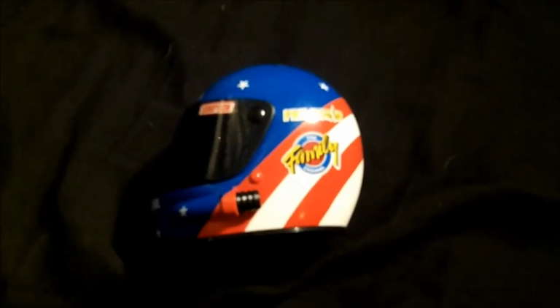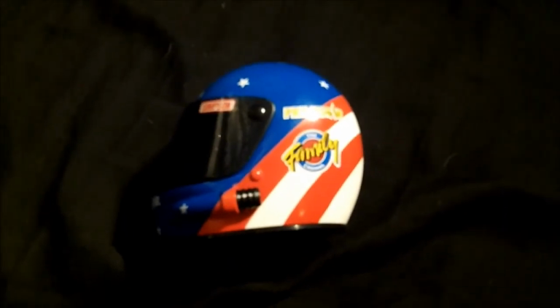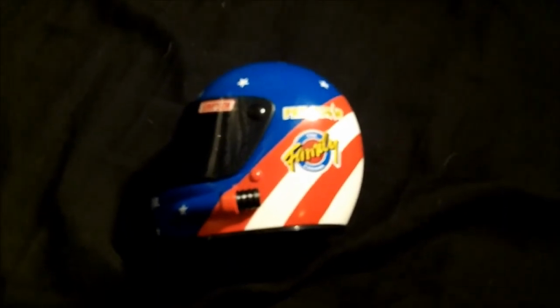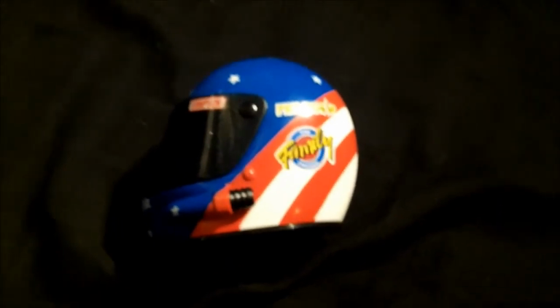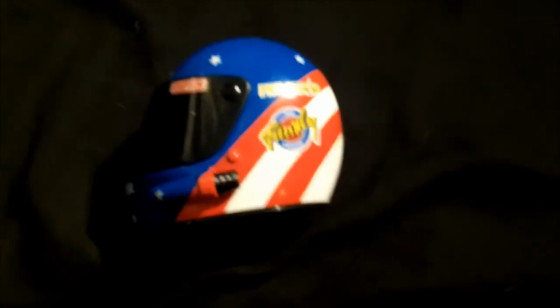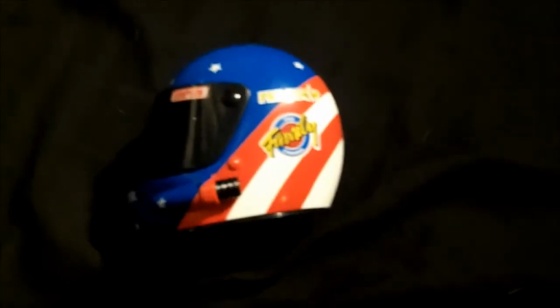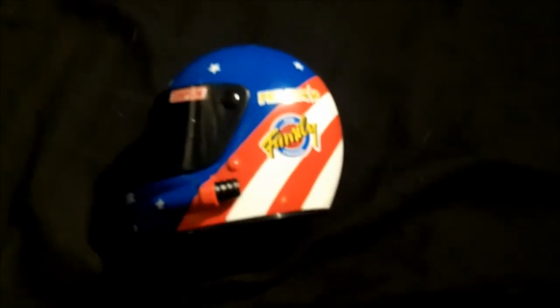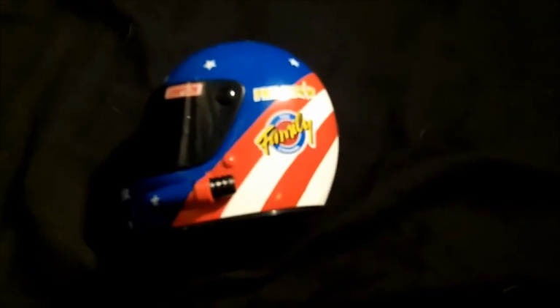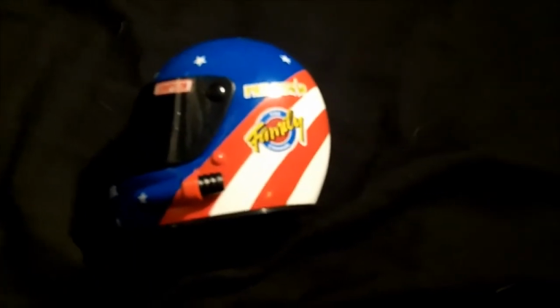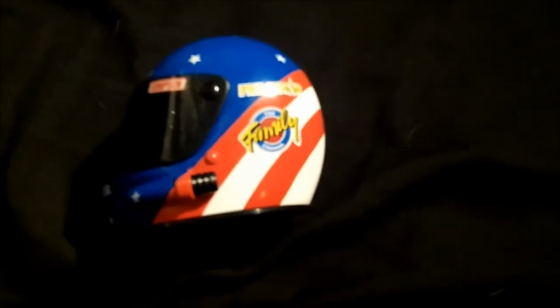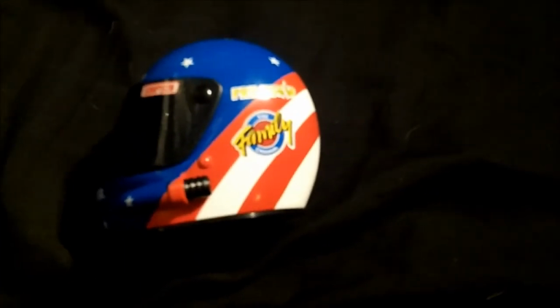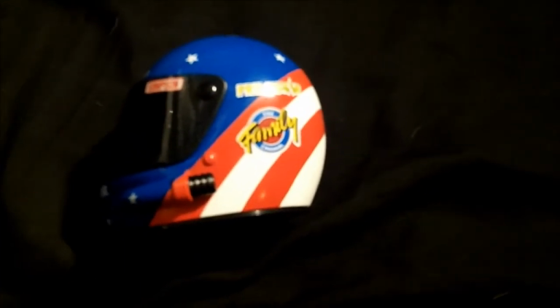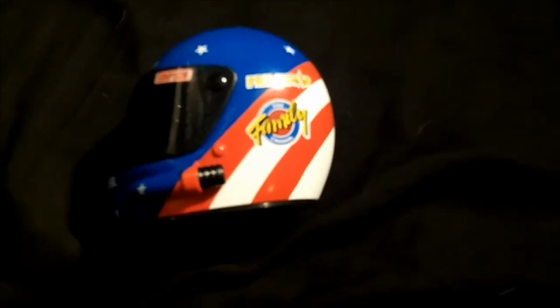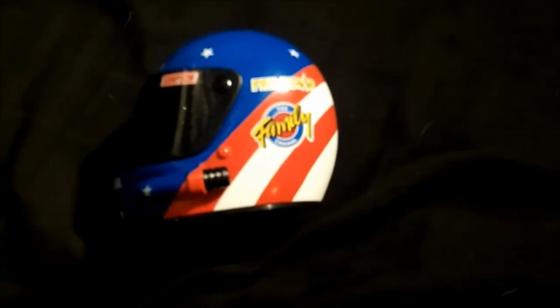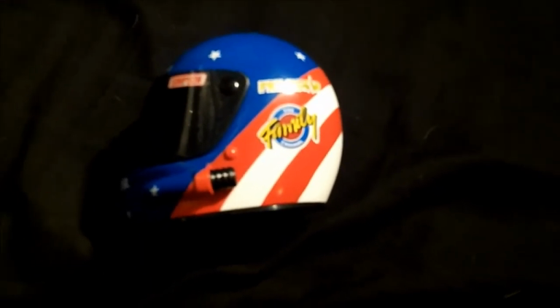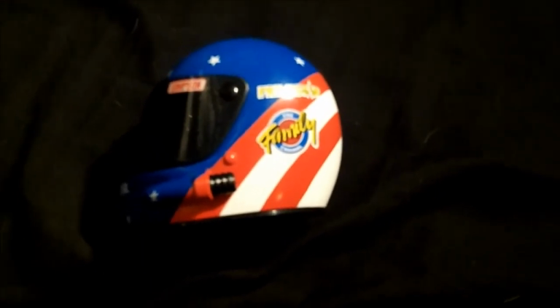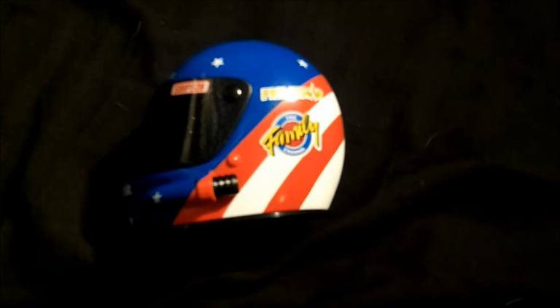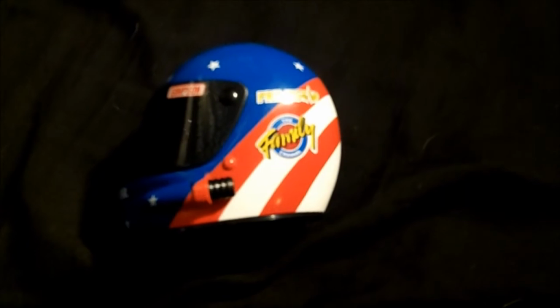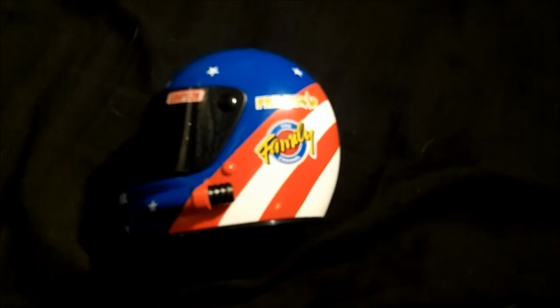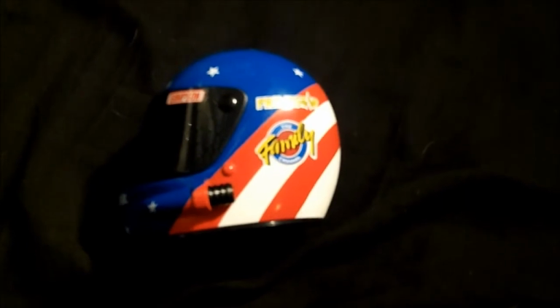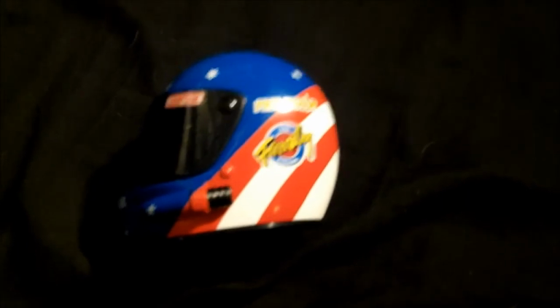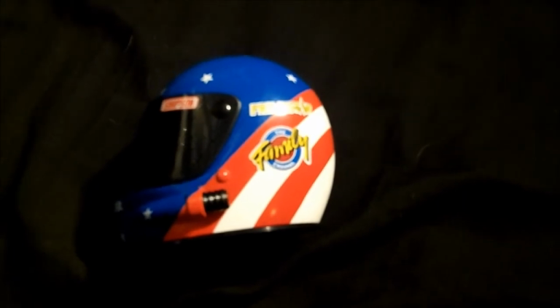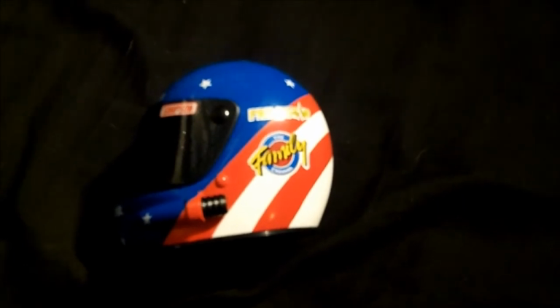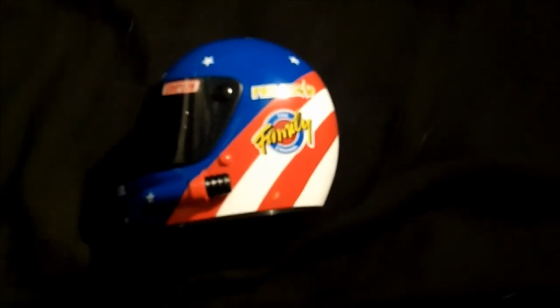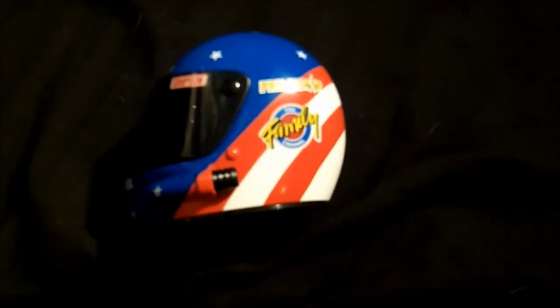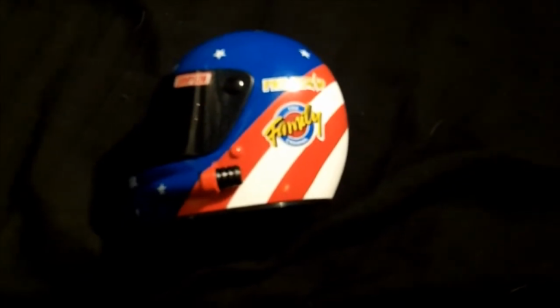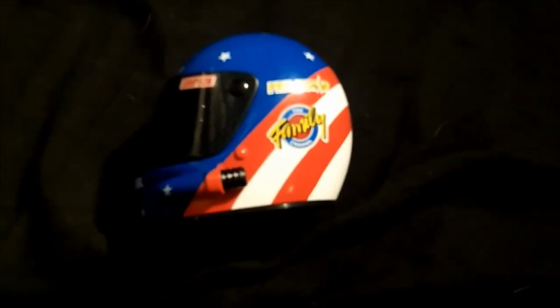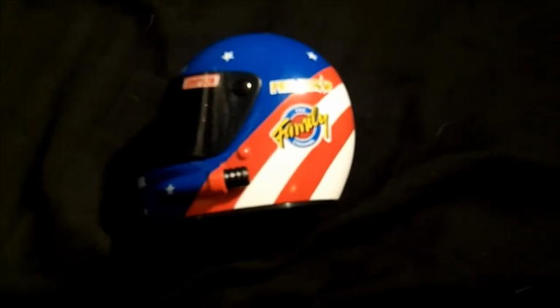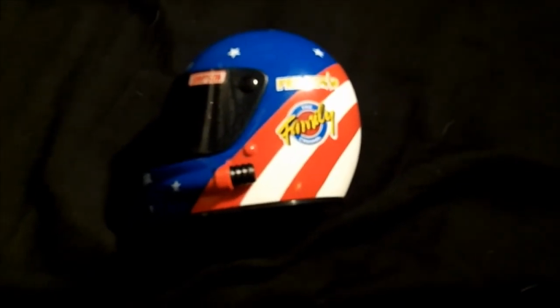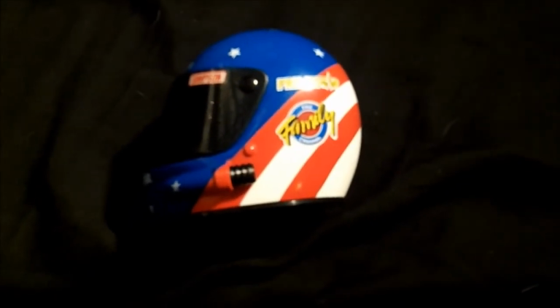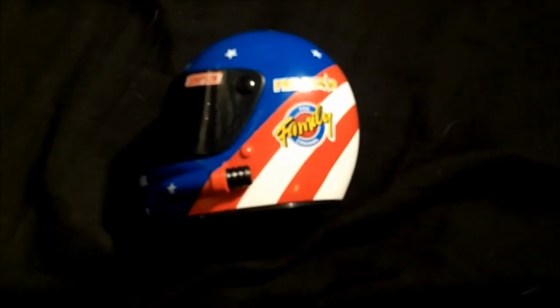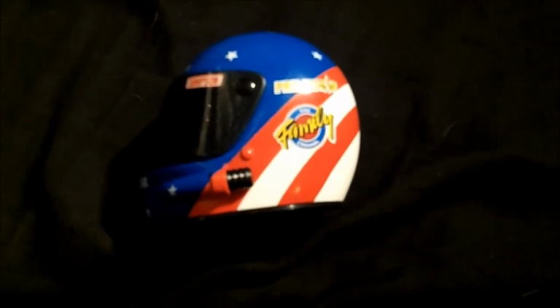Hi, I'm Dave Firestone and I'm going to do a review of this Ted Musgrave Mini Helmet from 1996.